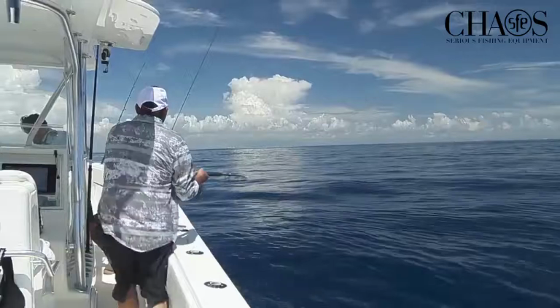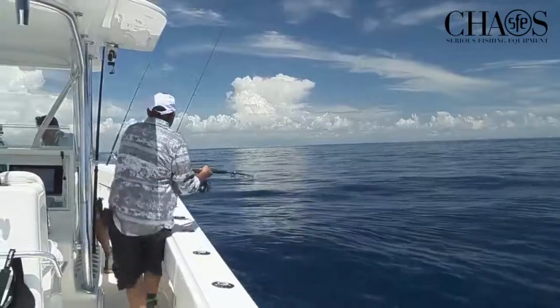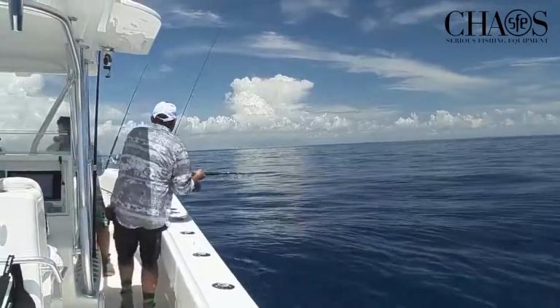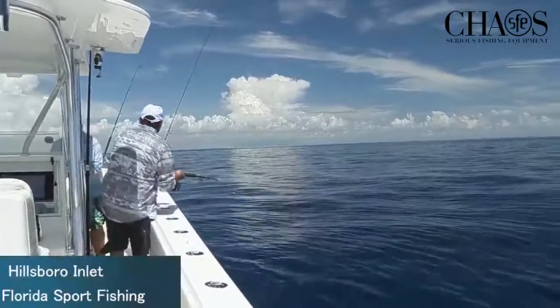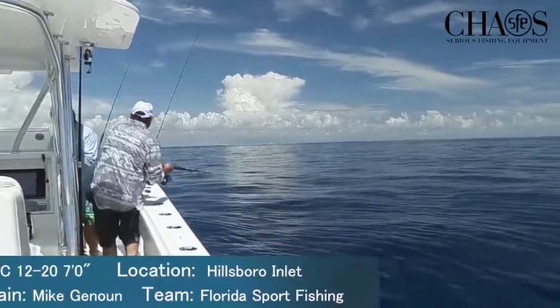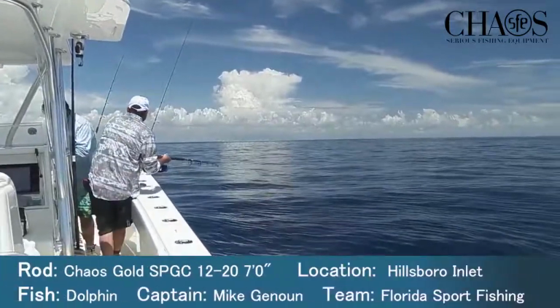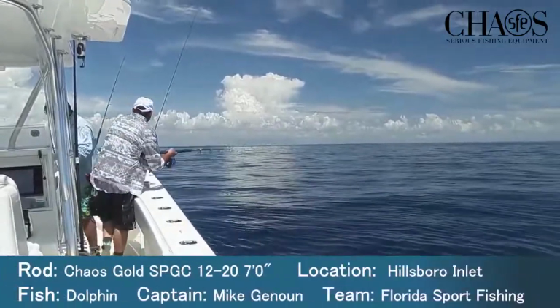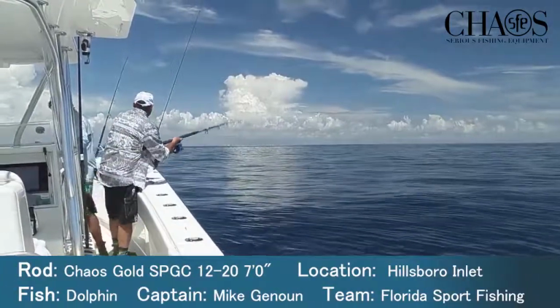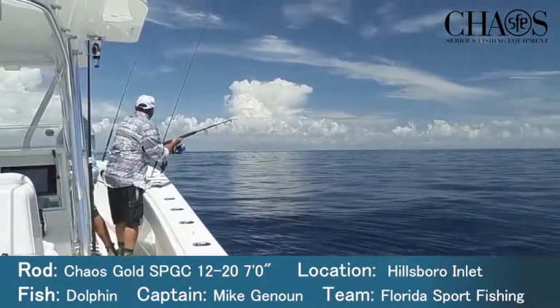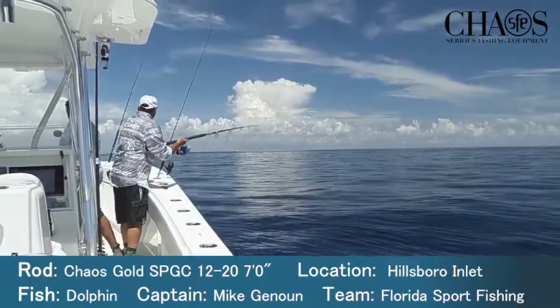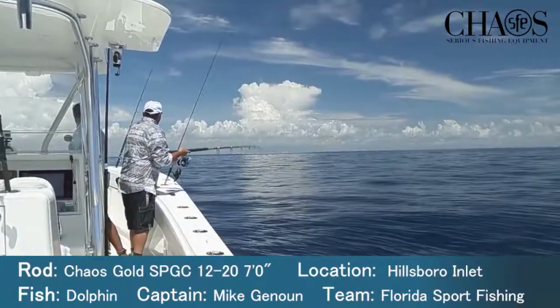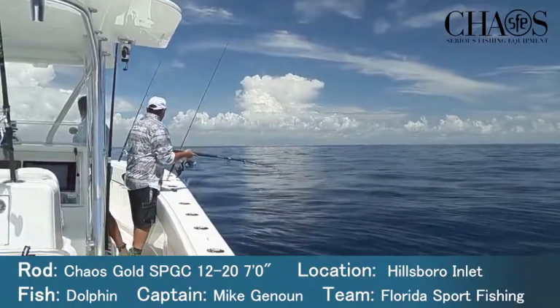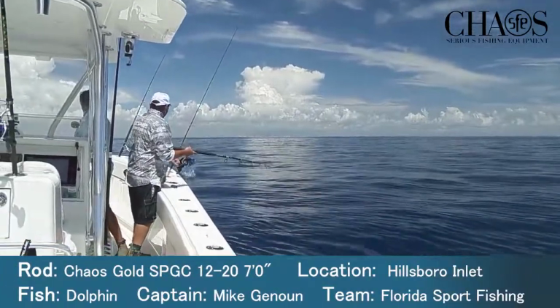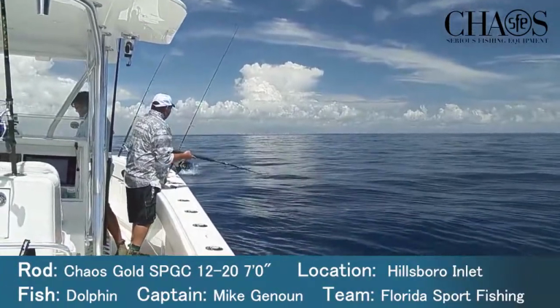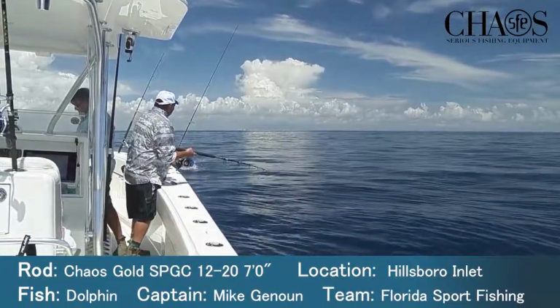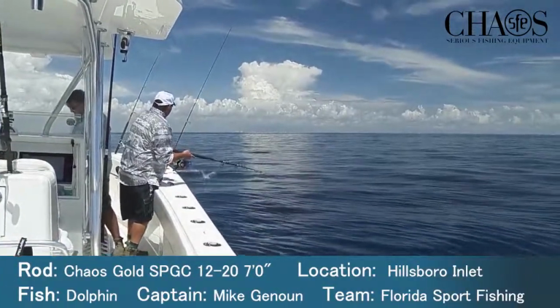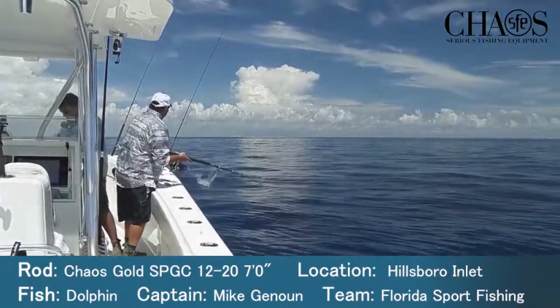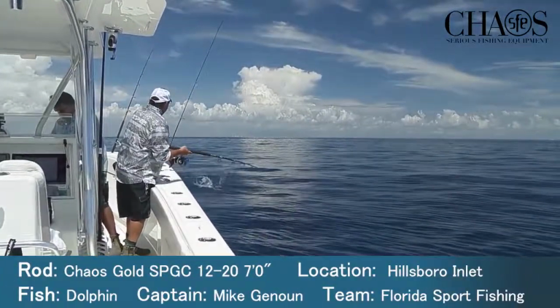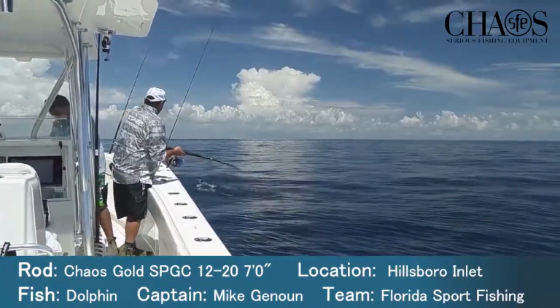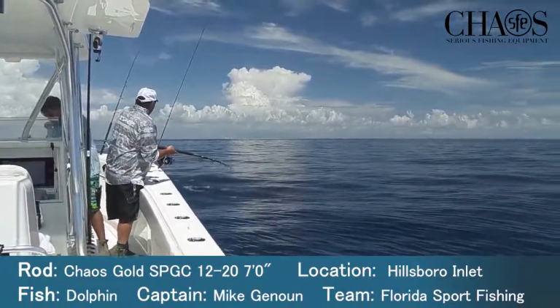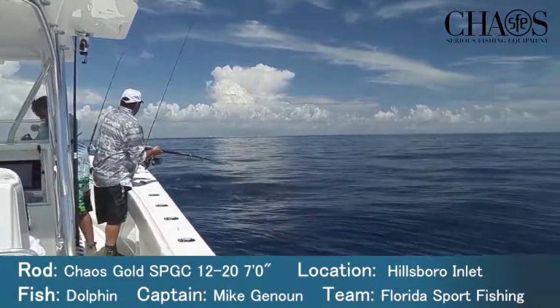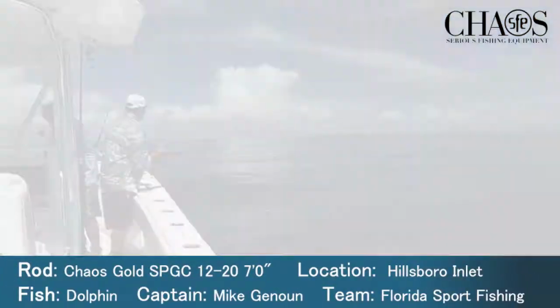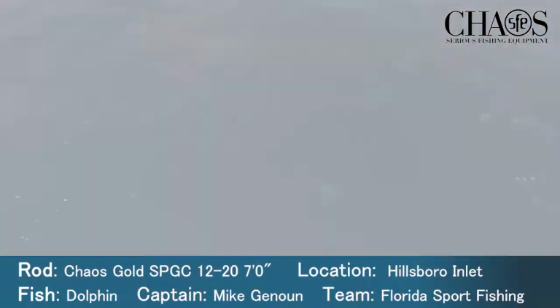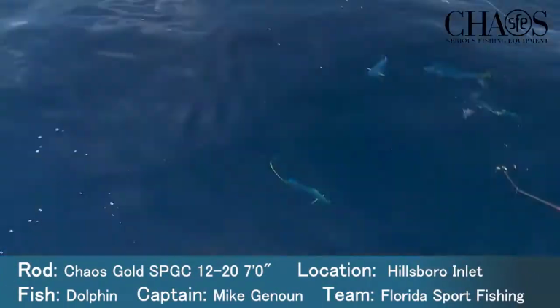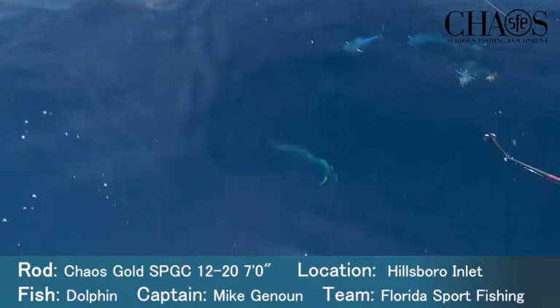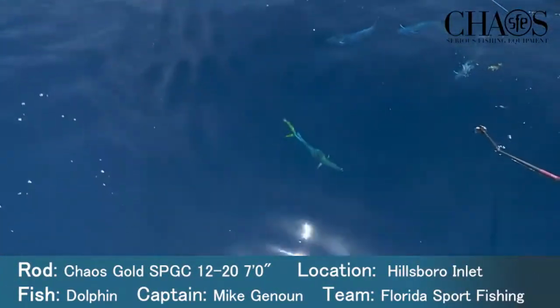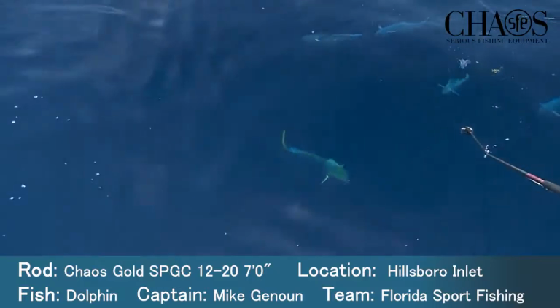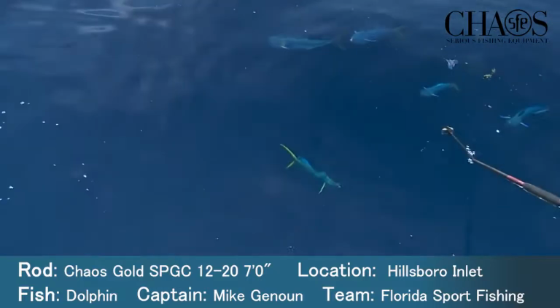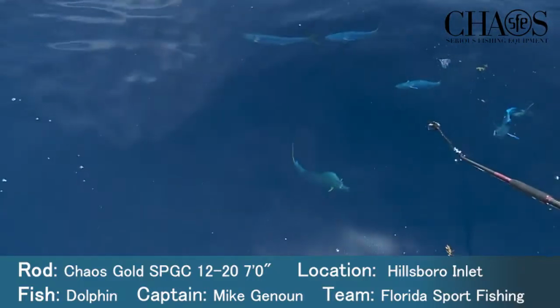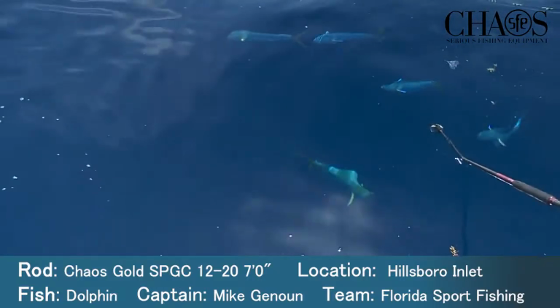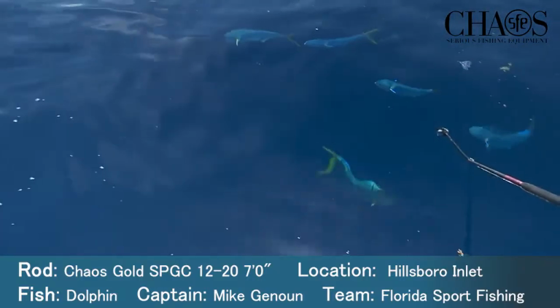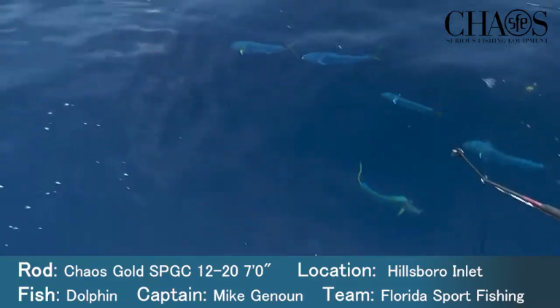Whoa! Where you going? The little guy ate my squid. Oh, look at them. They're all around the boat.